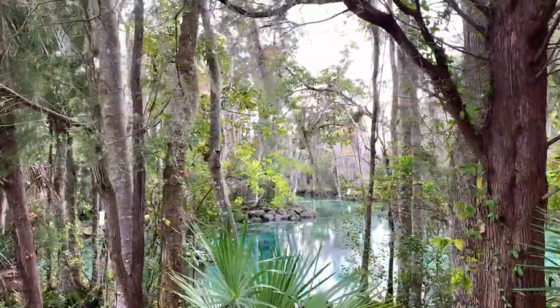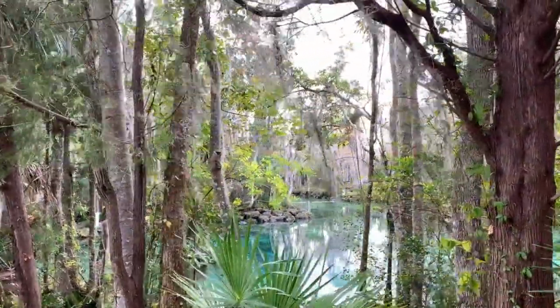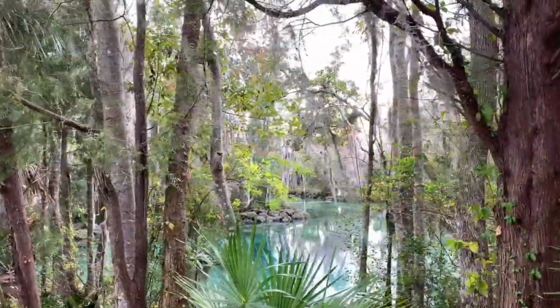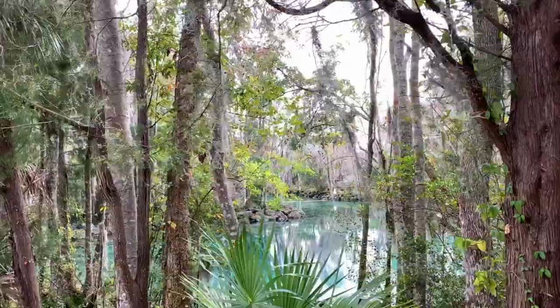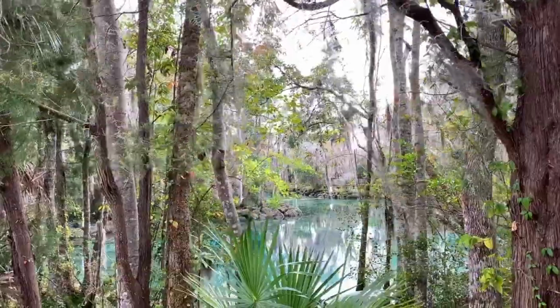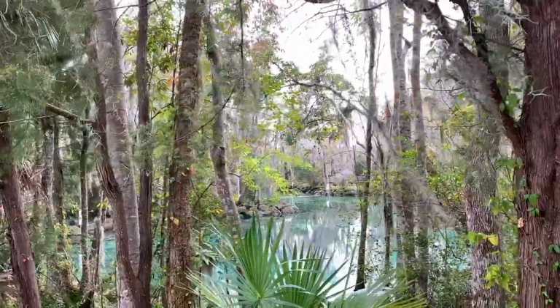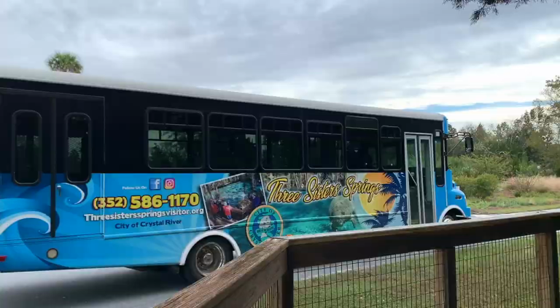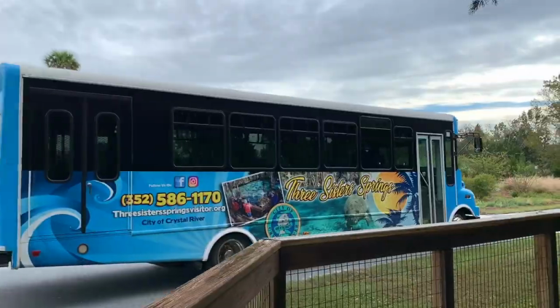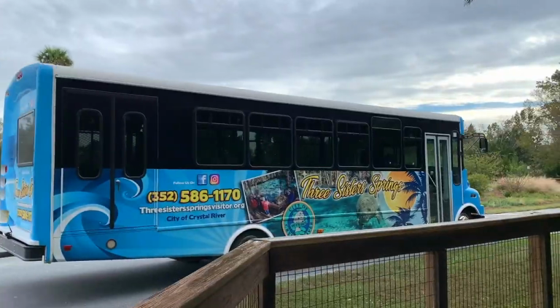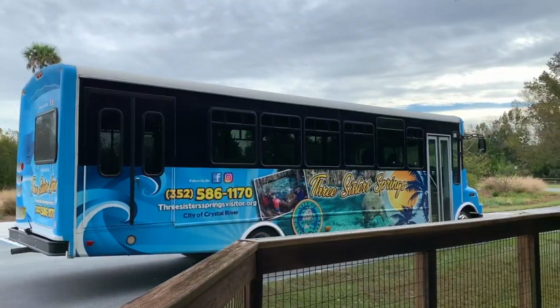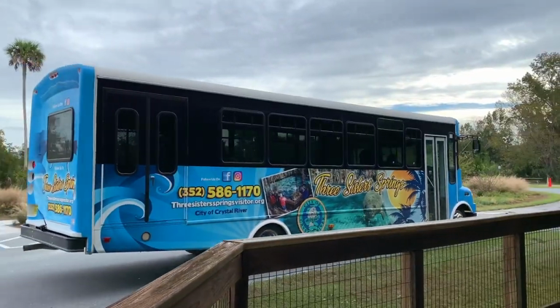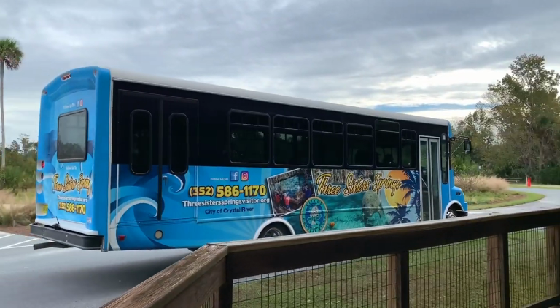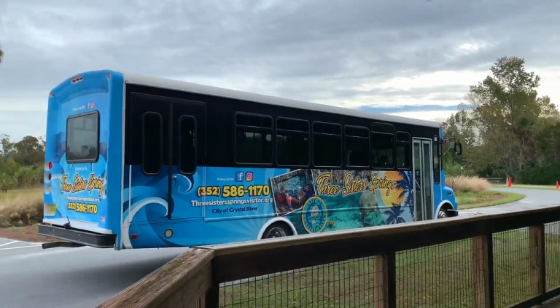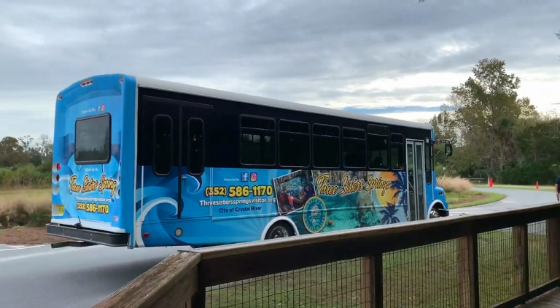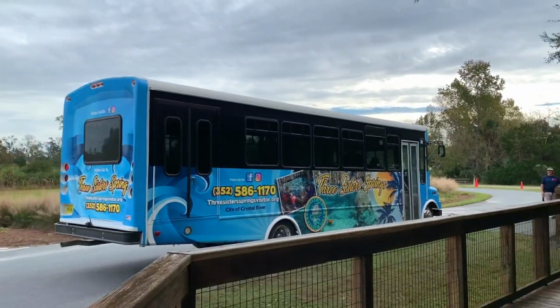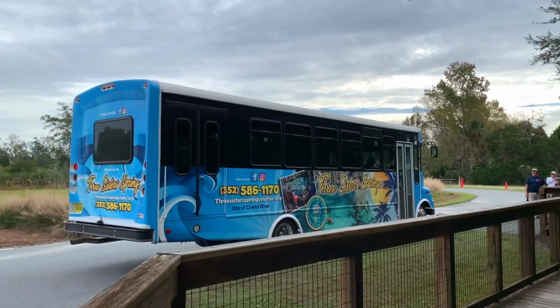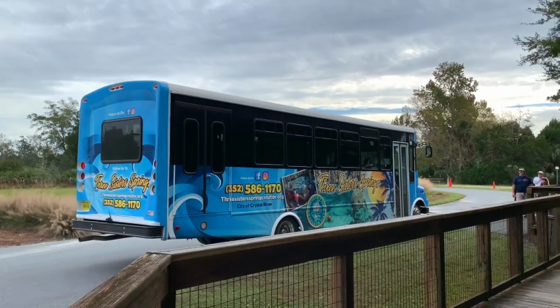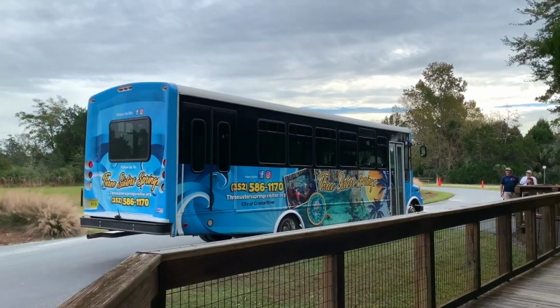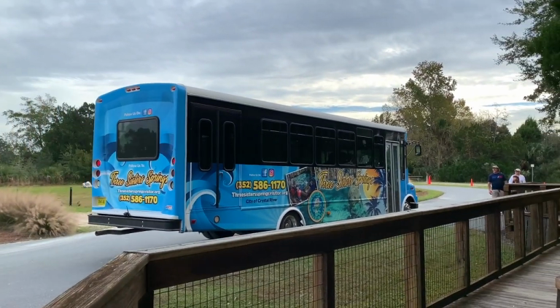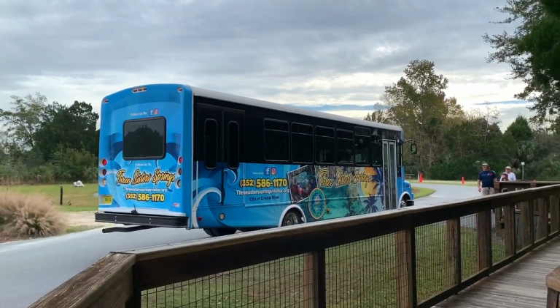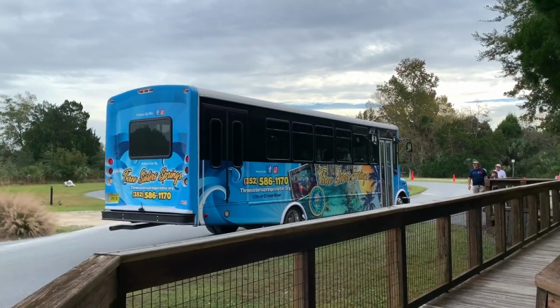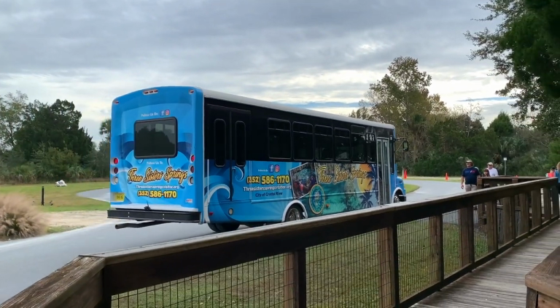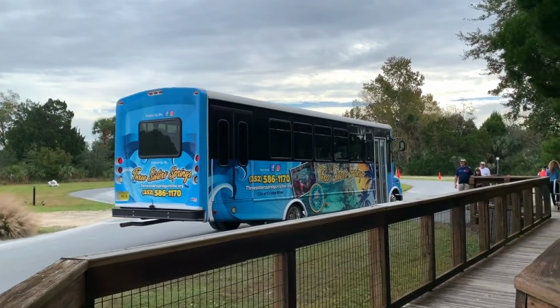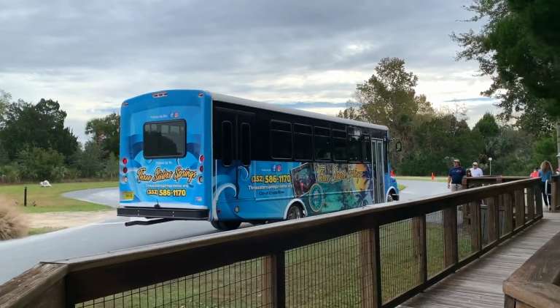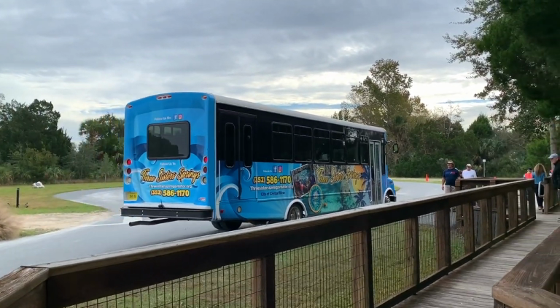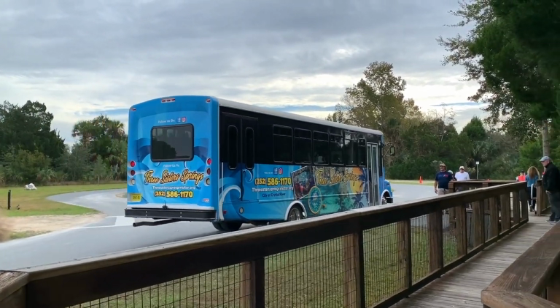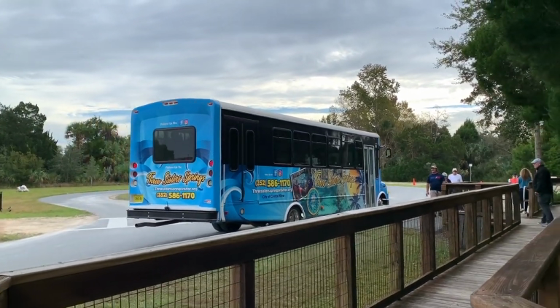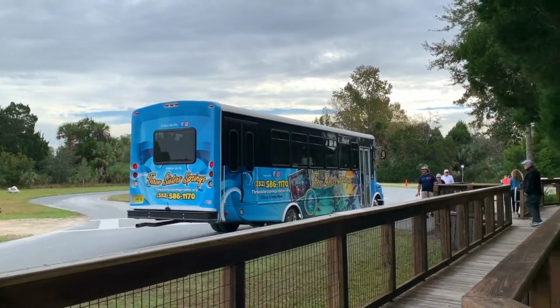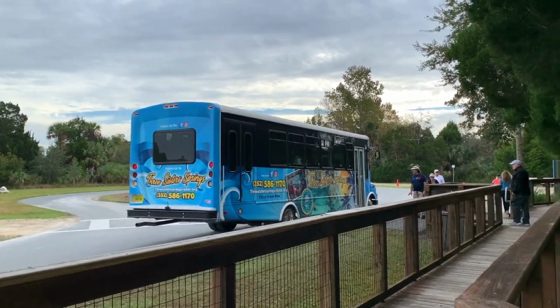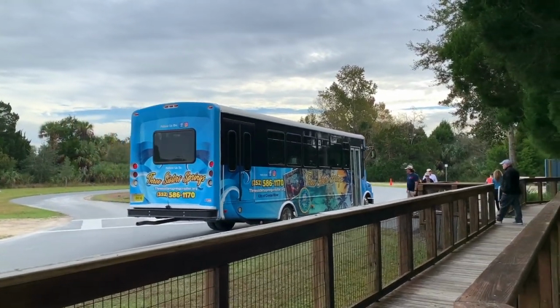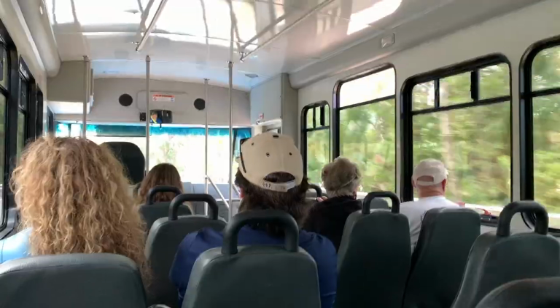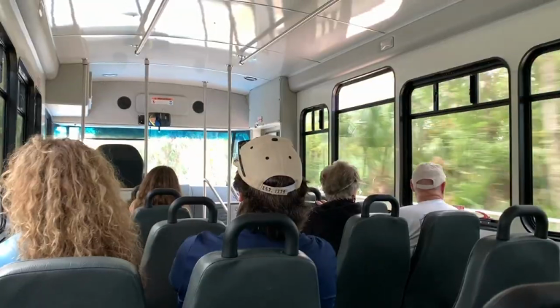Soon the trolley was back to pick up passengers. They run about every 30 minutes.